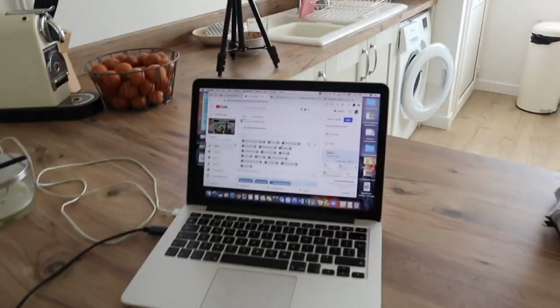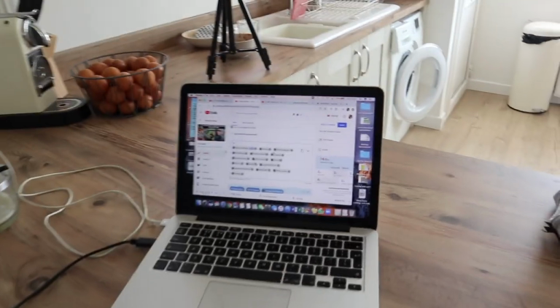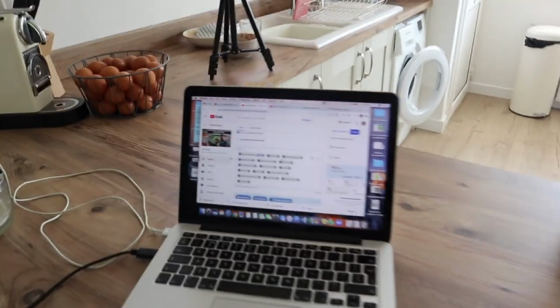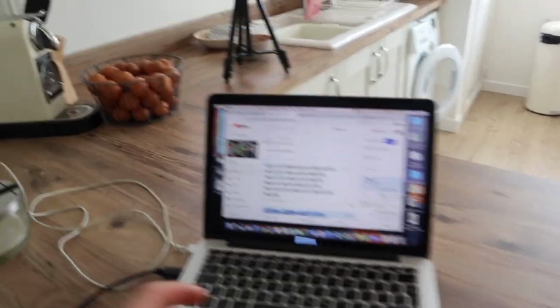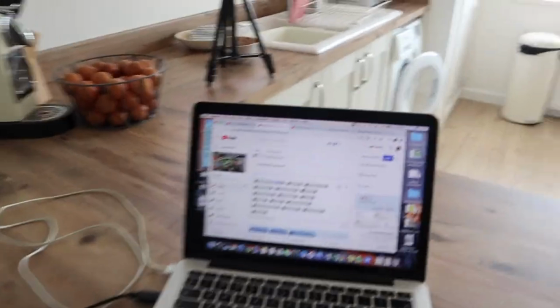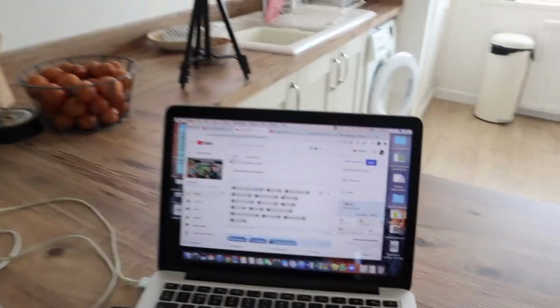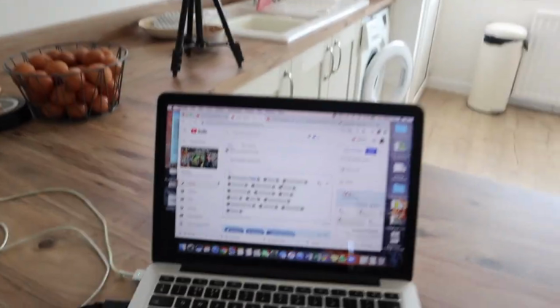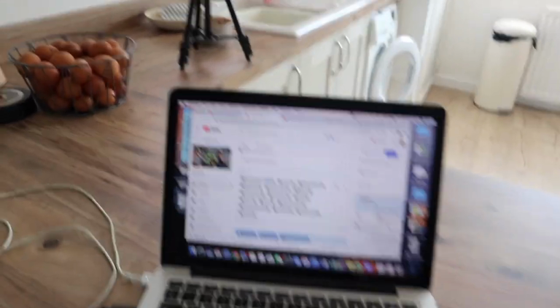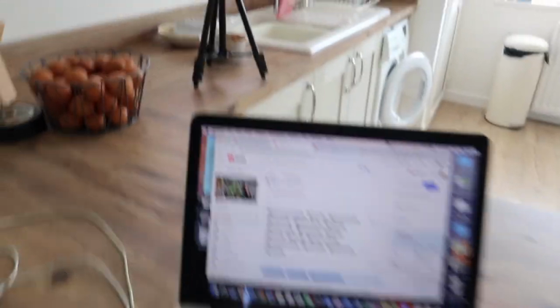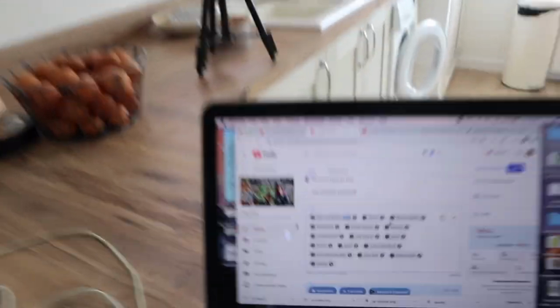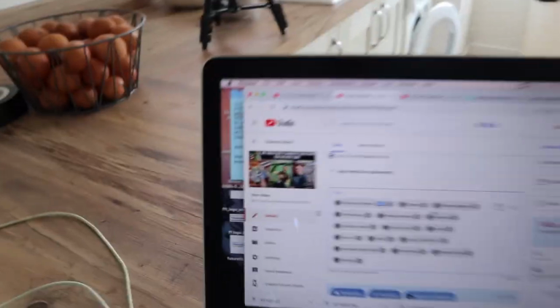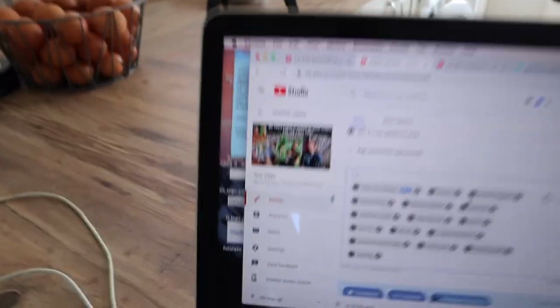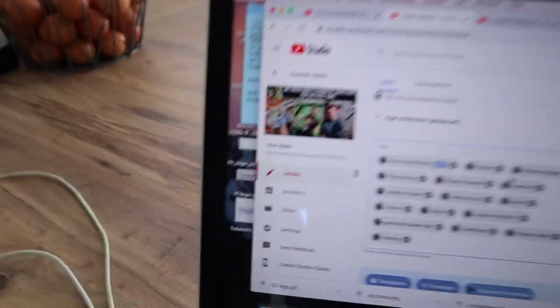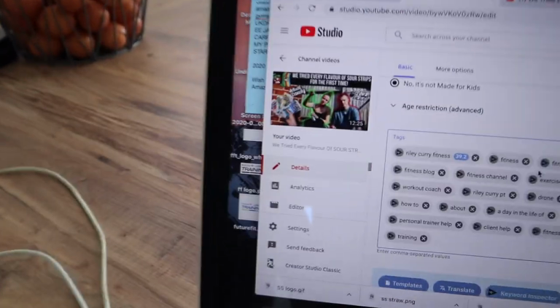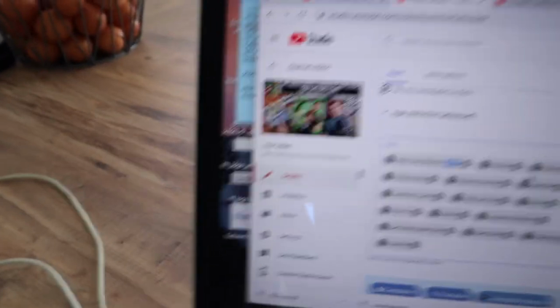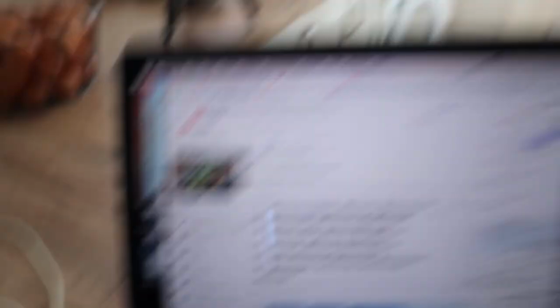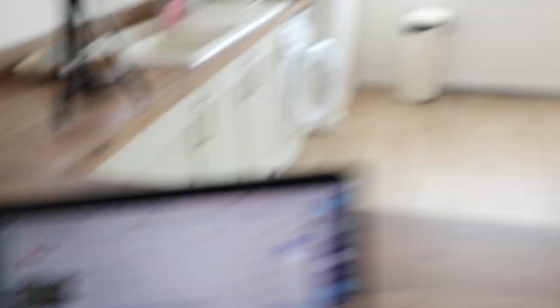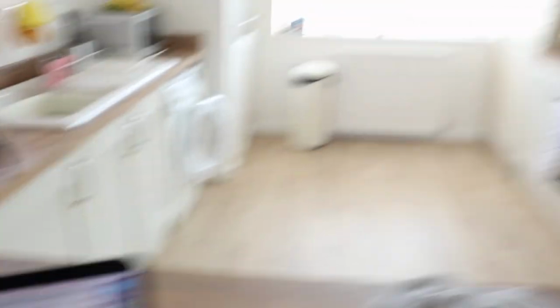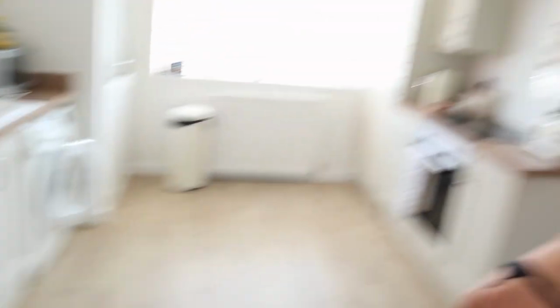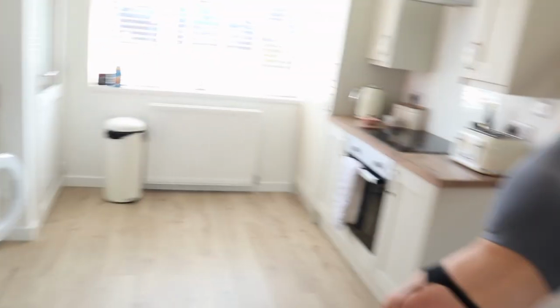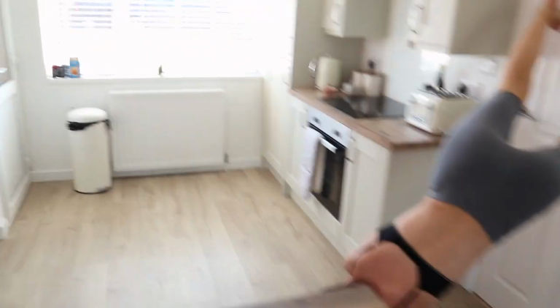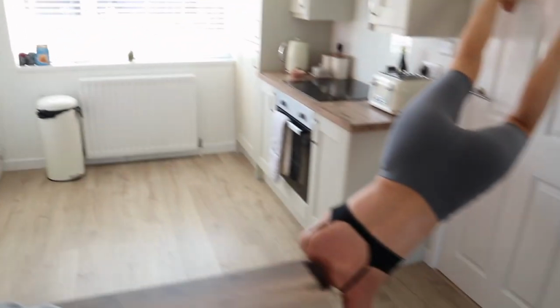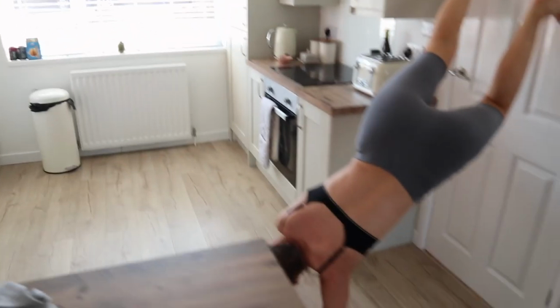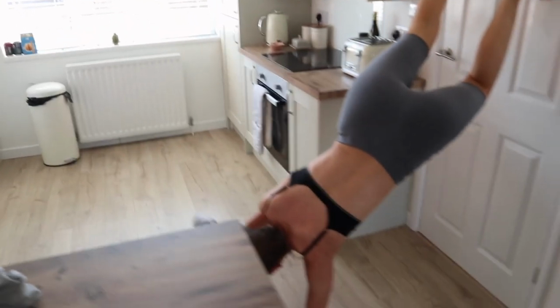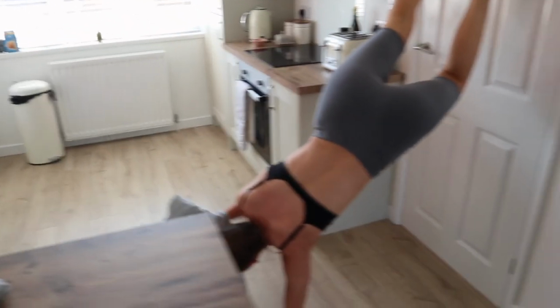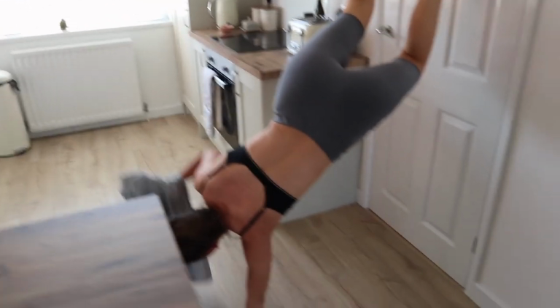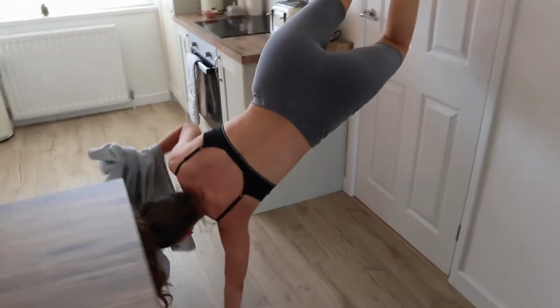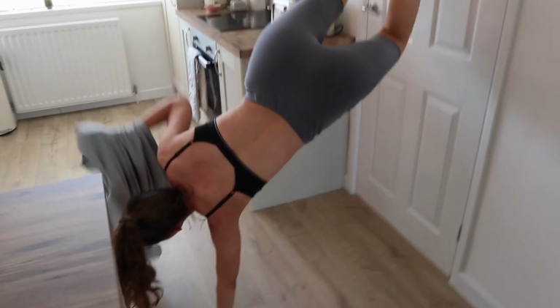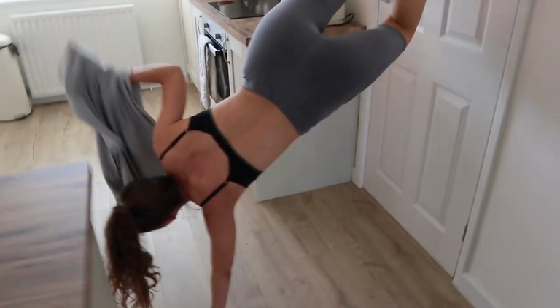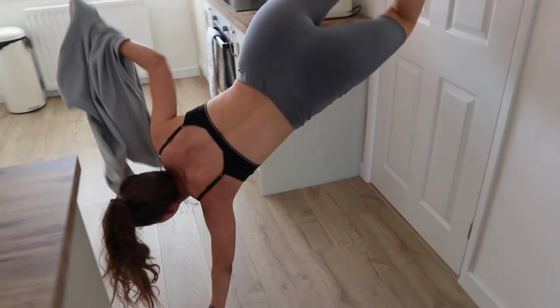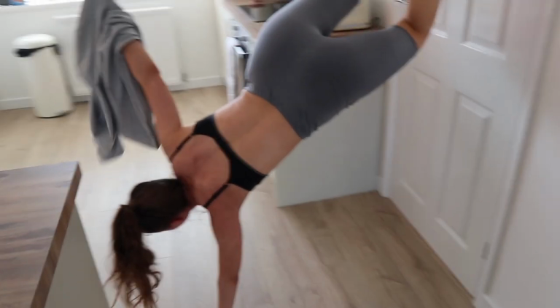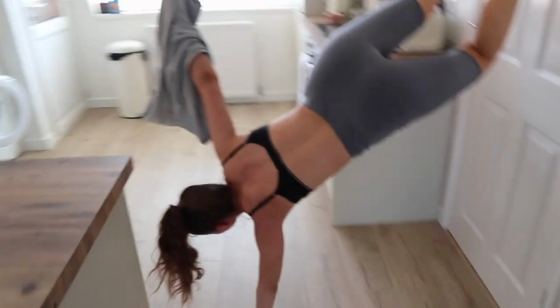We're uploading Matt Funen's video and this is what's going on.